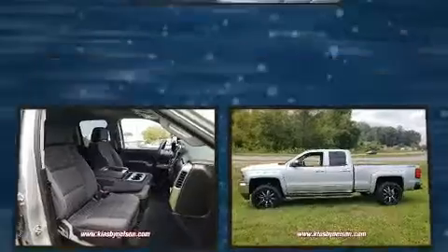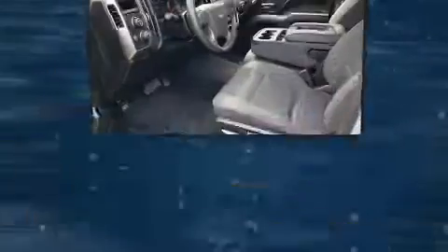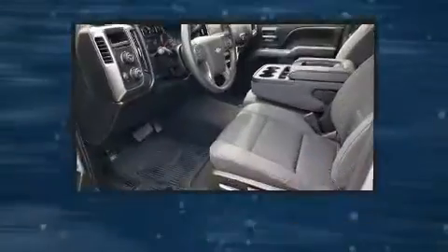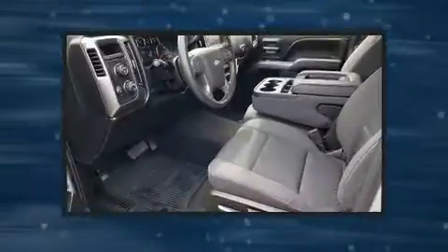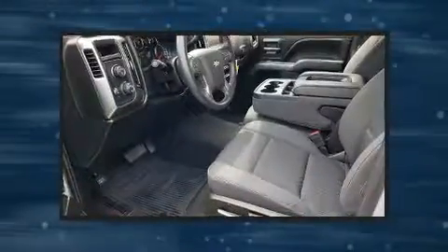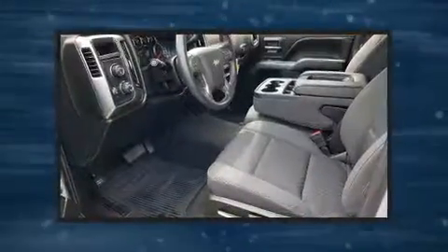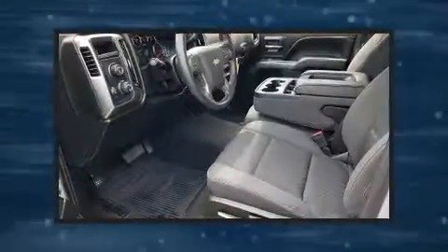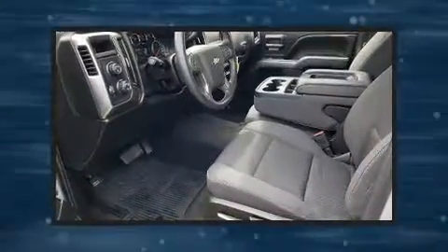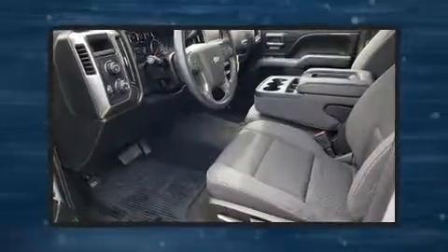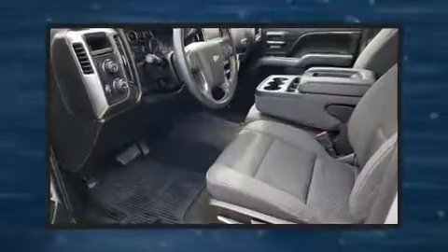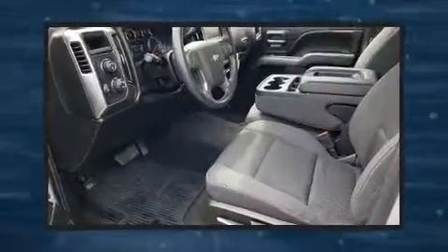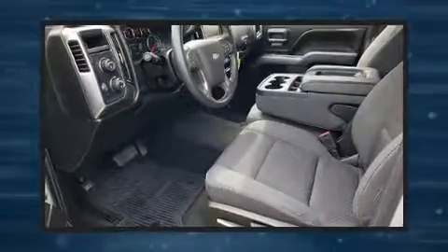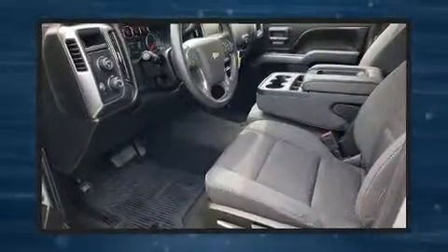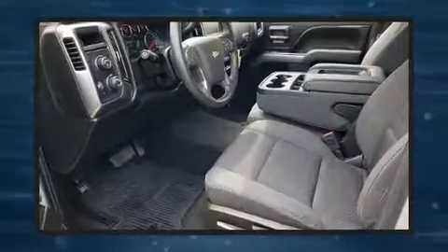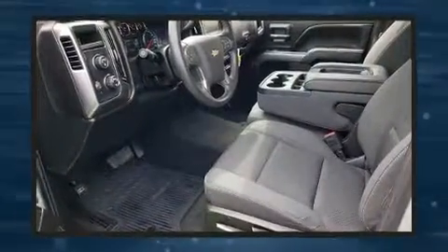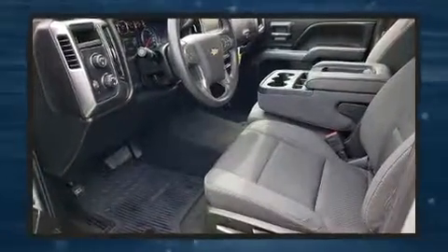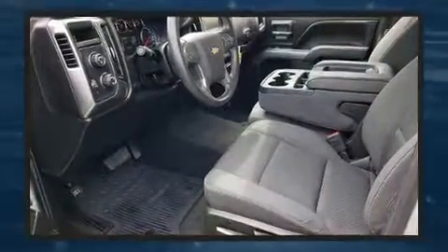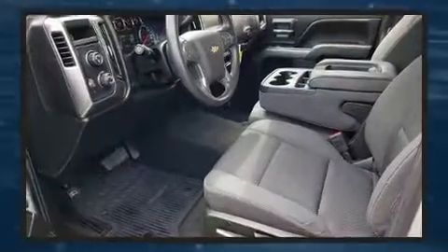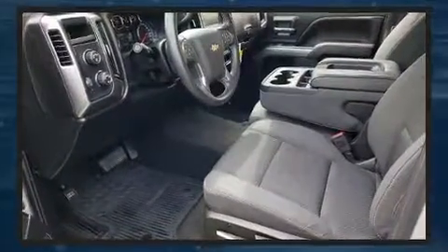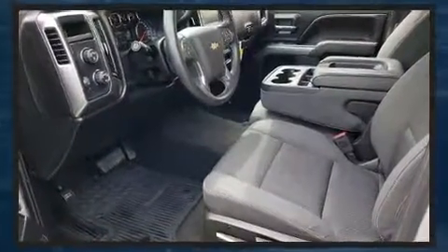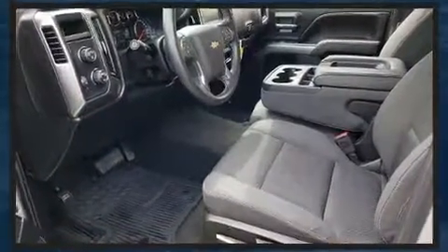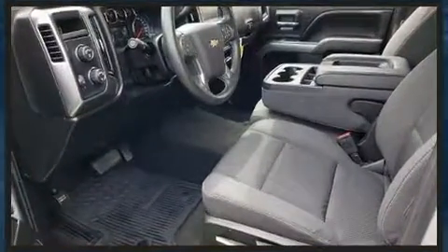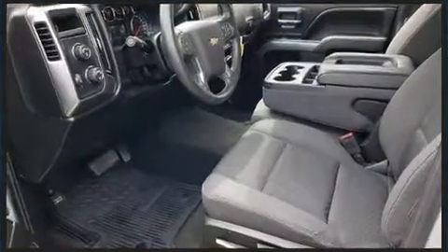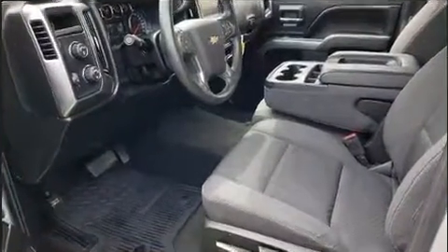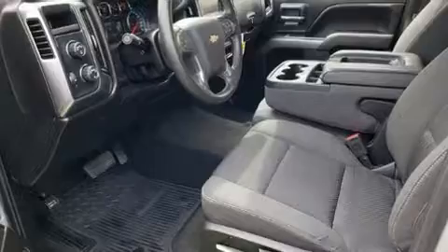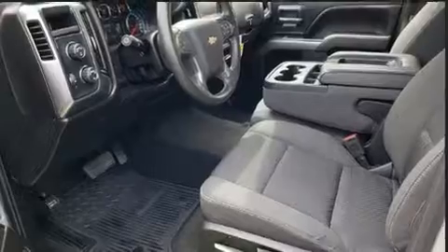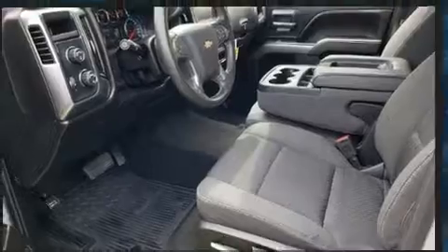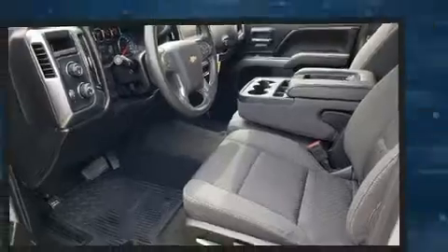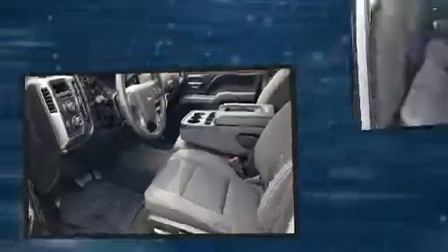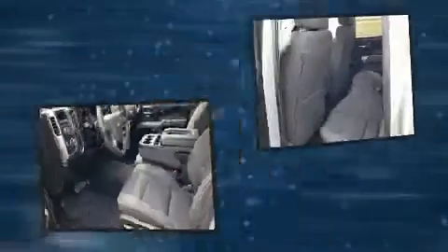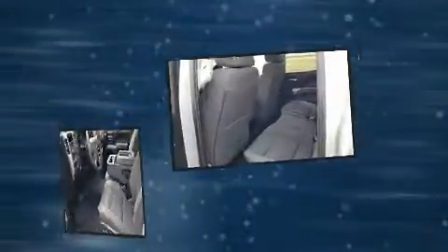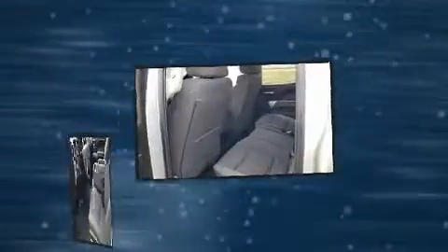It features an automatic transmission, four-wheel drive, and a powerful eight-cylinder engine.